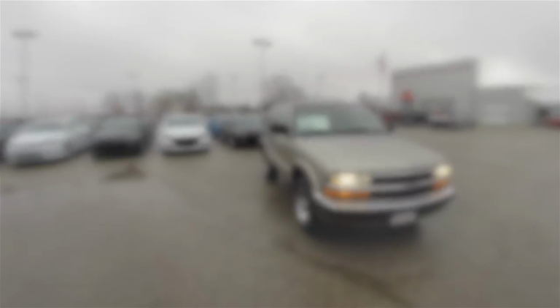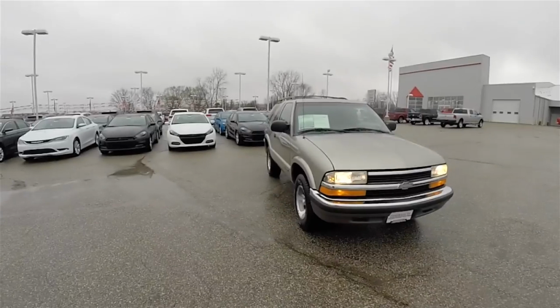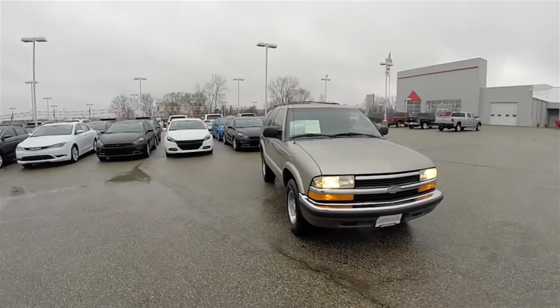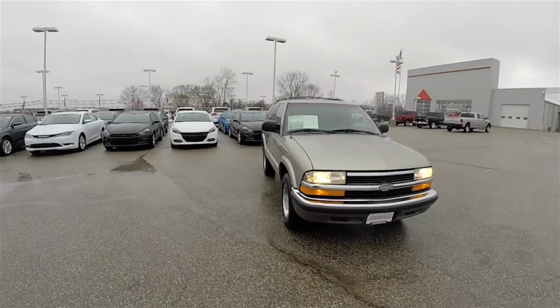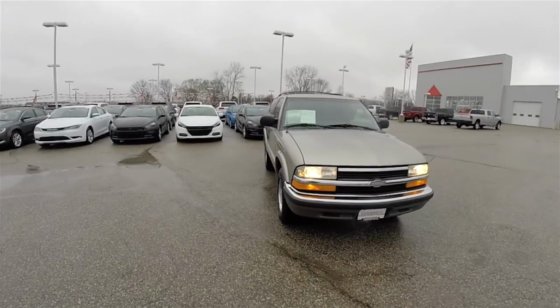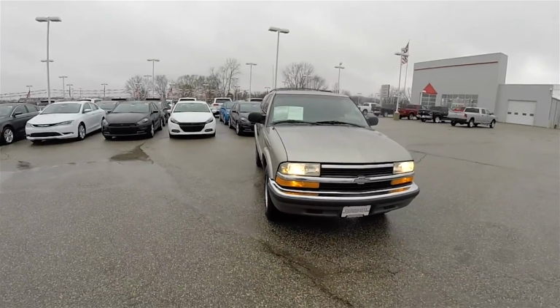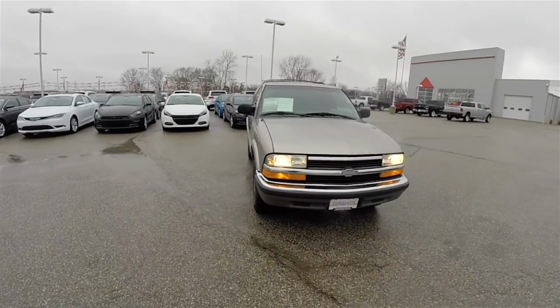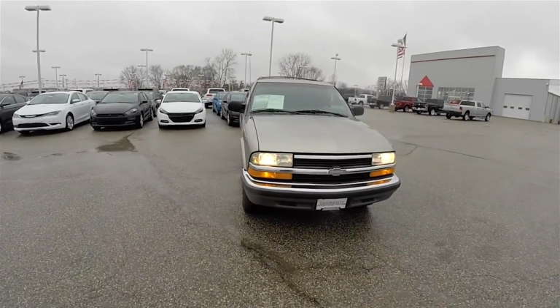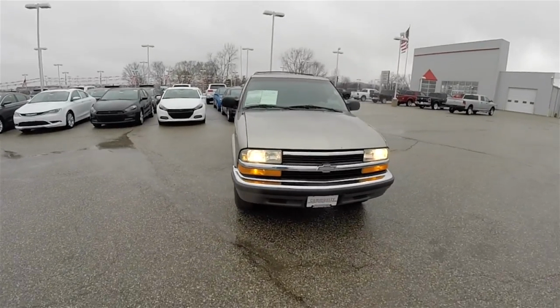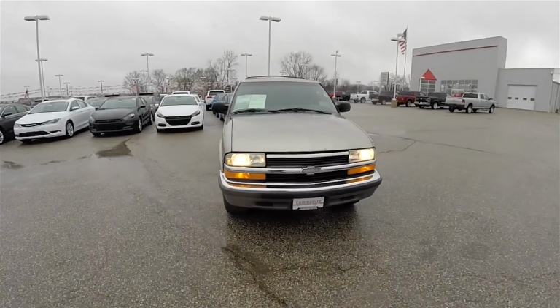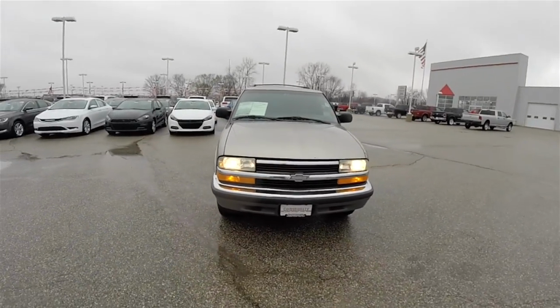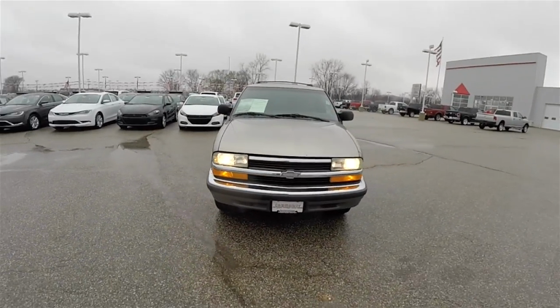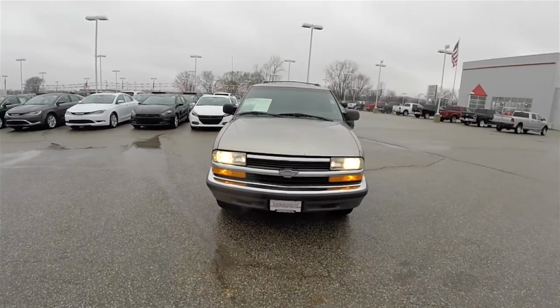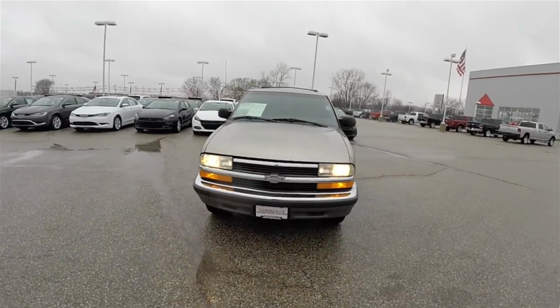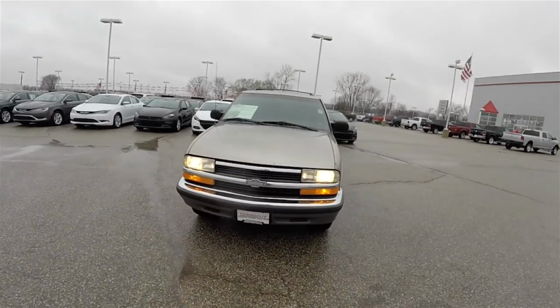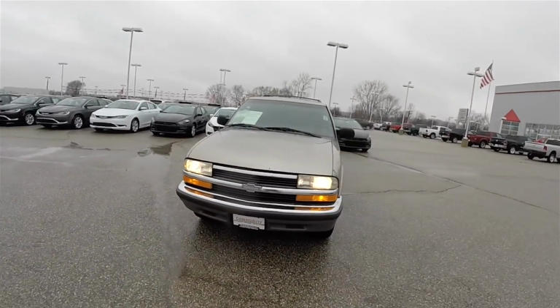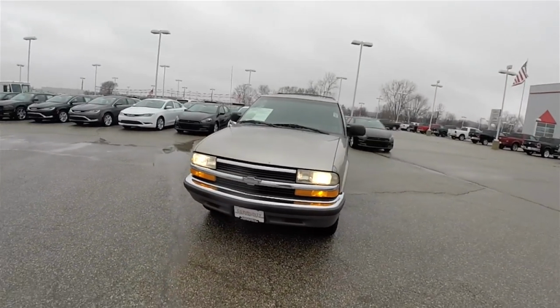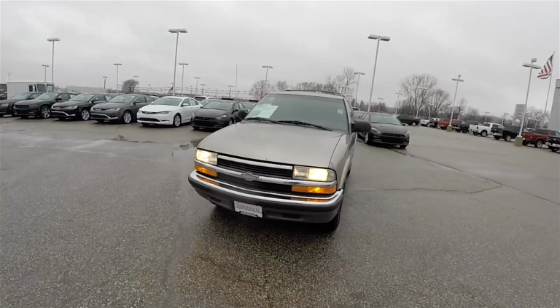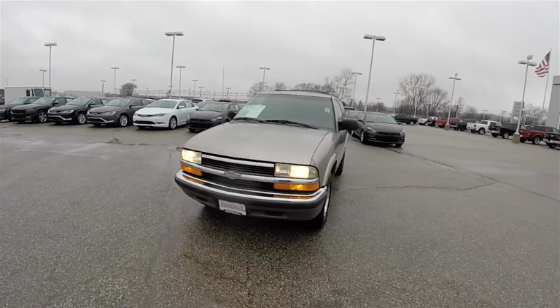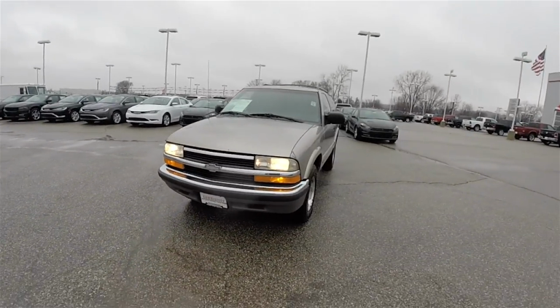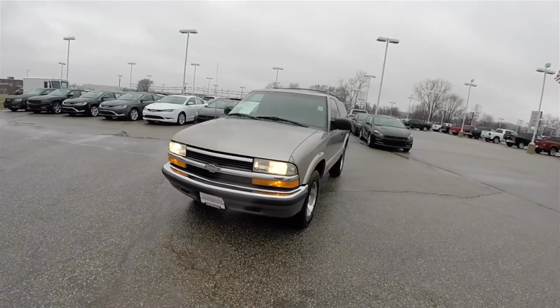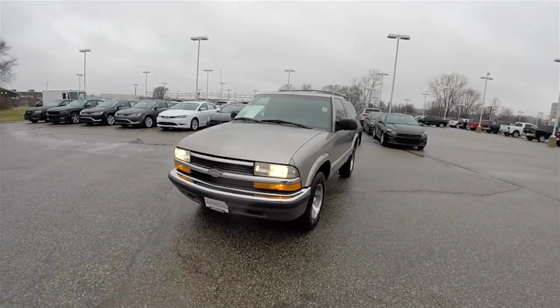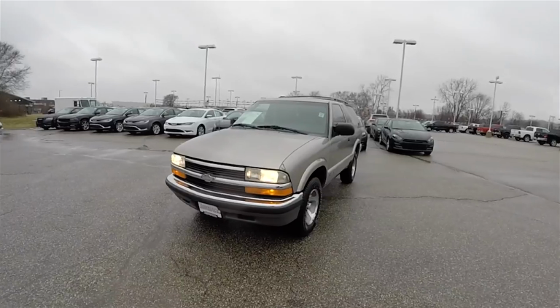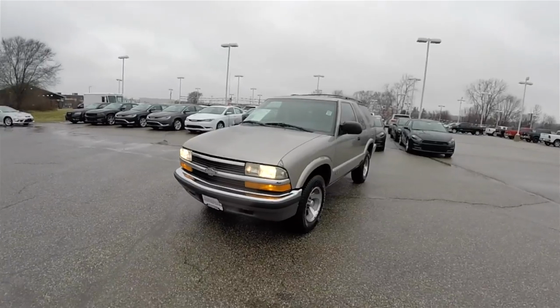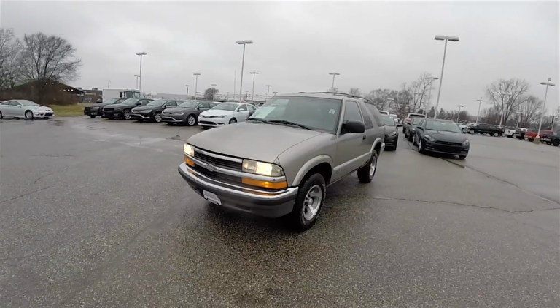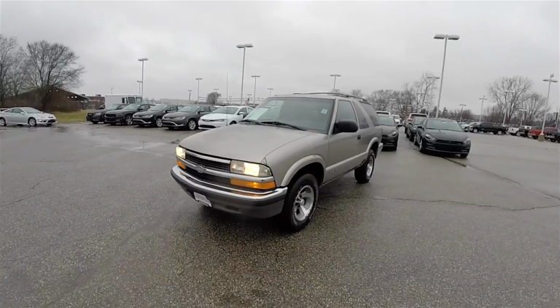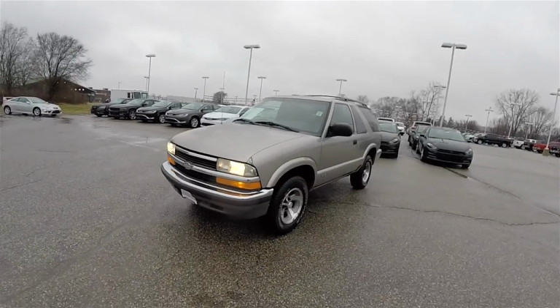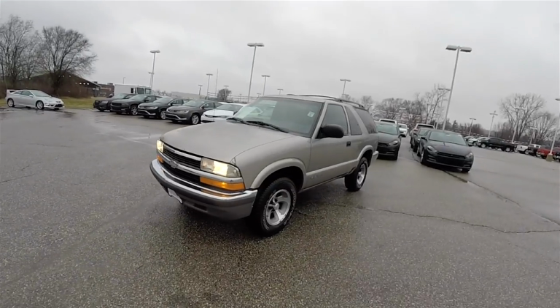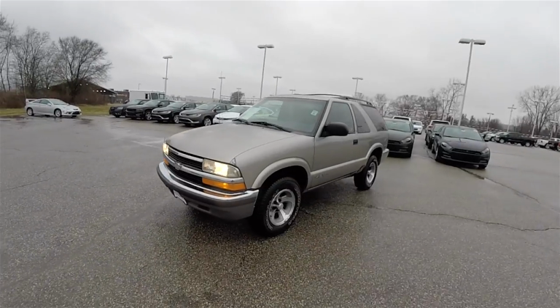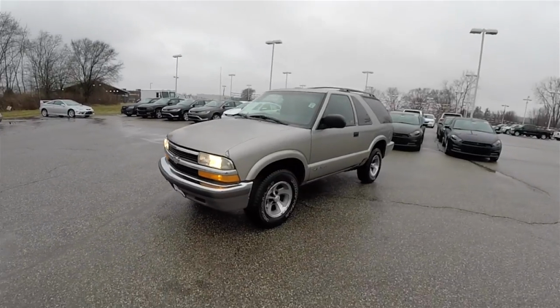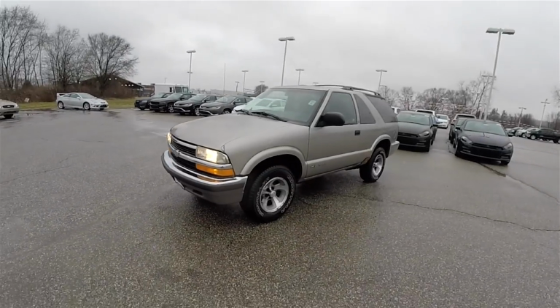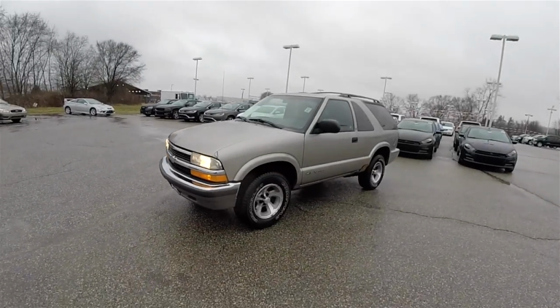Hello everyone. Today we're going to take a quick walk-around look at this very nice 2001 Chevrolet Blazer LS.